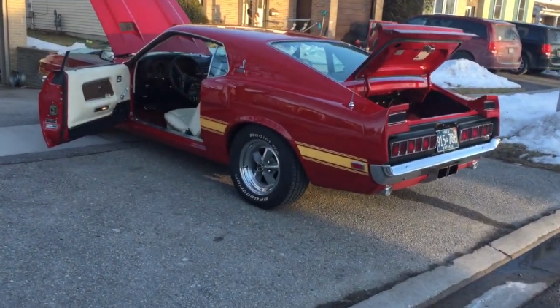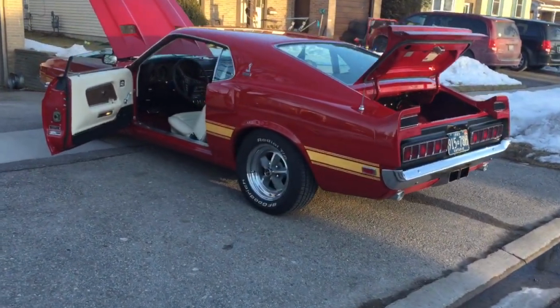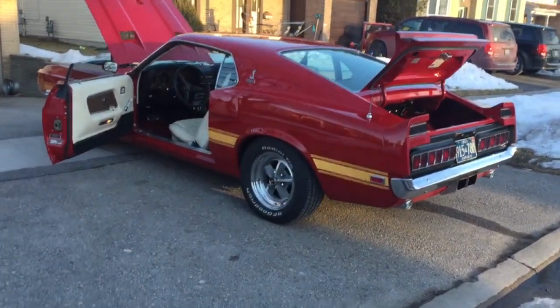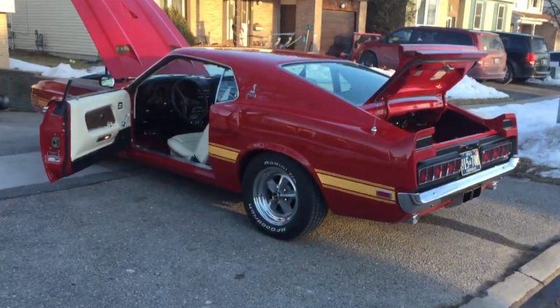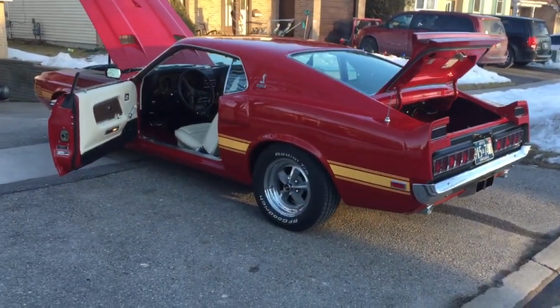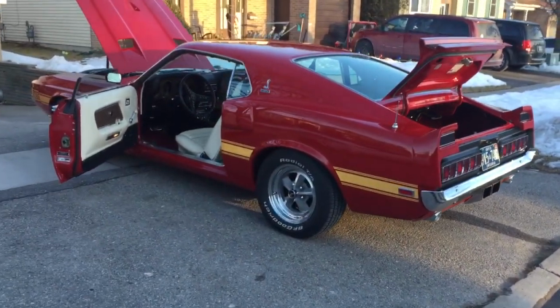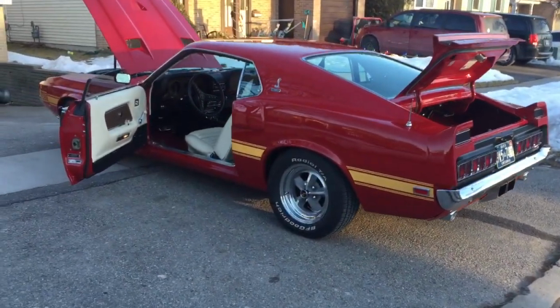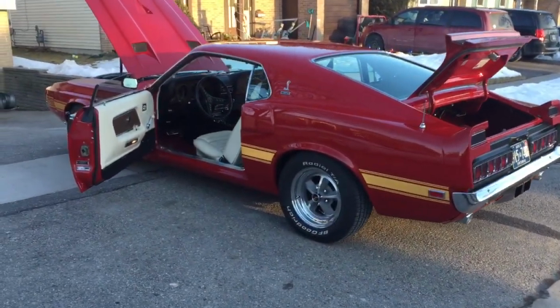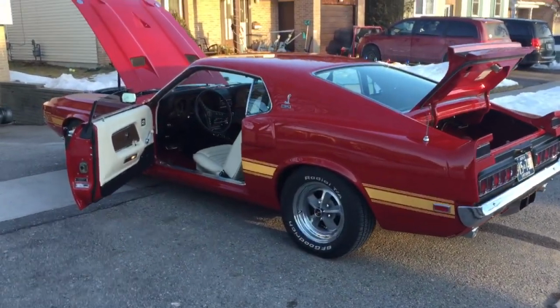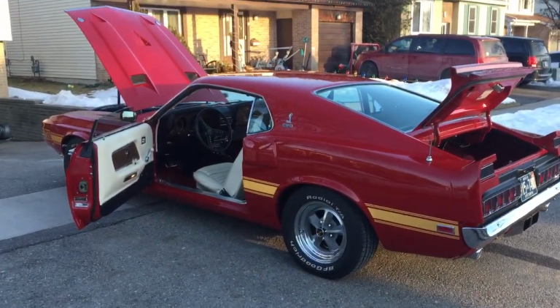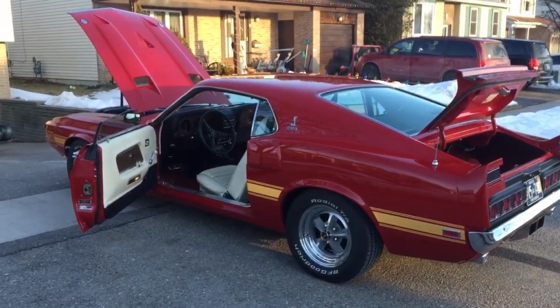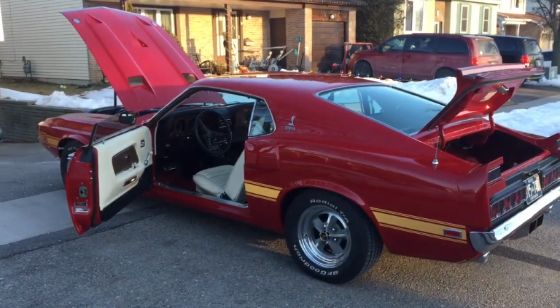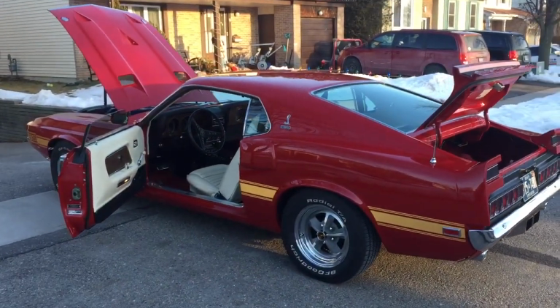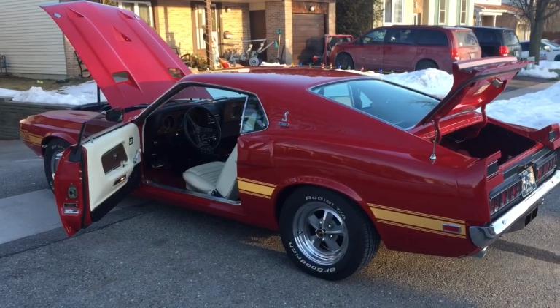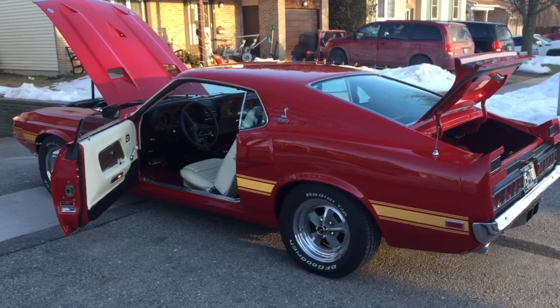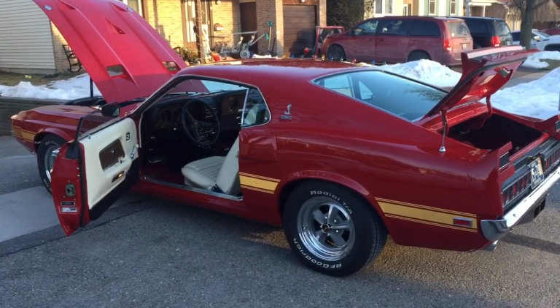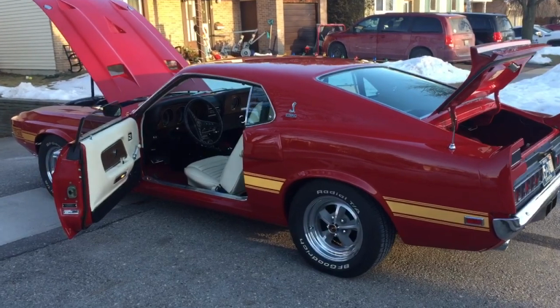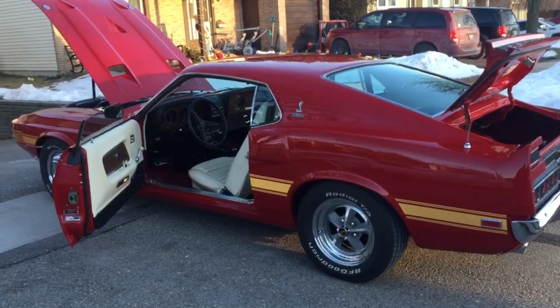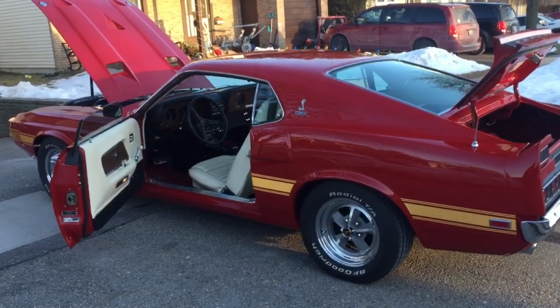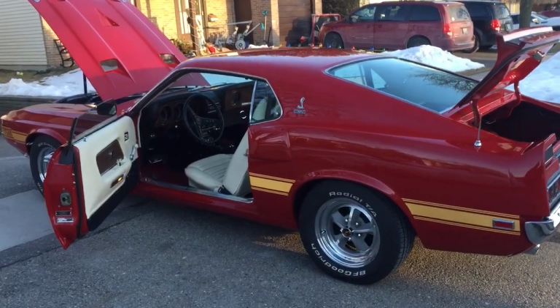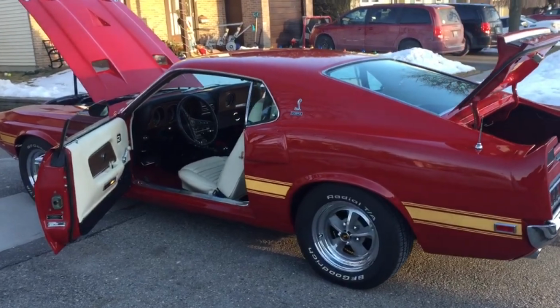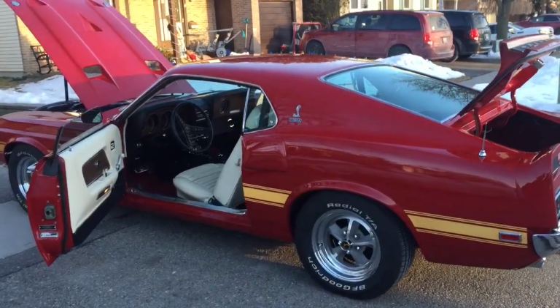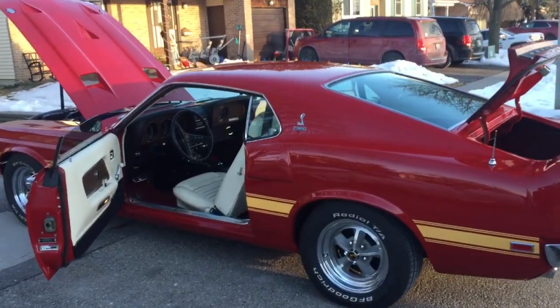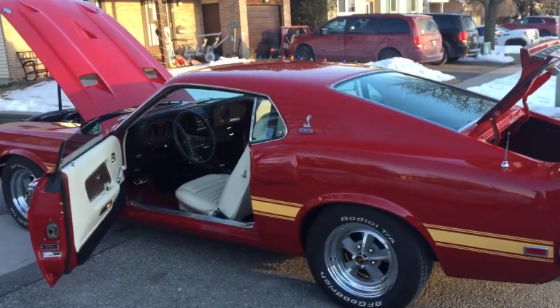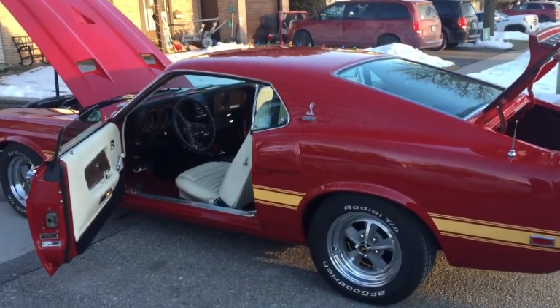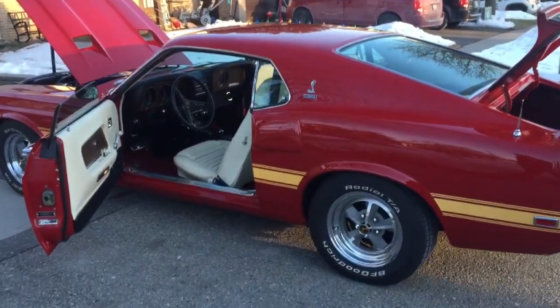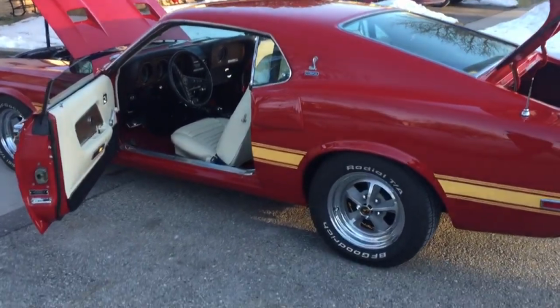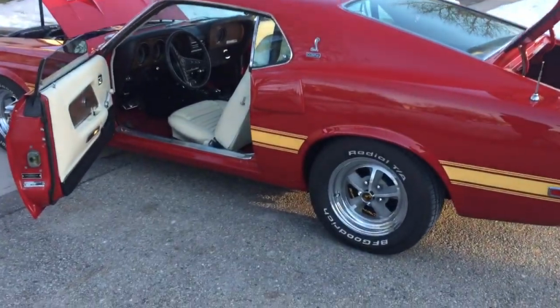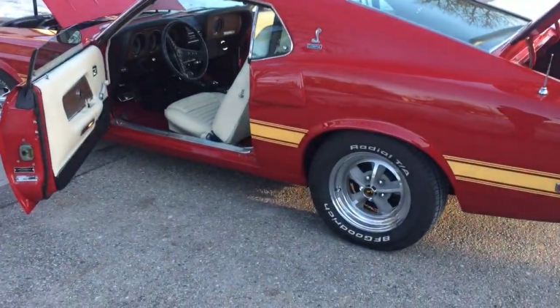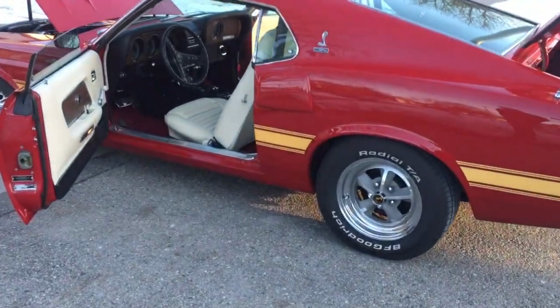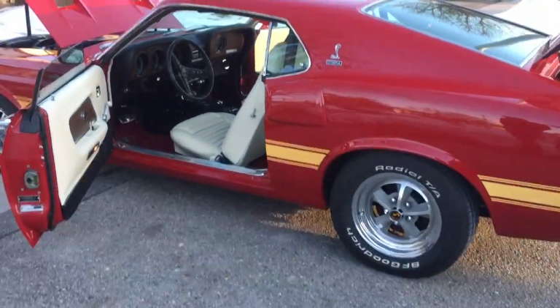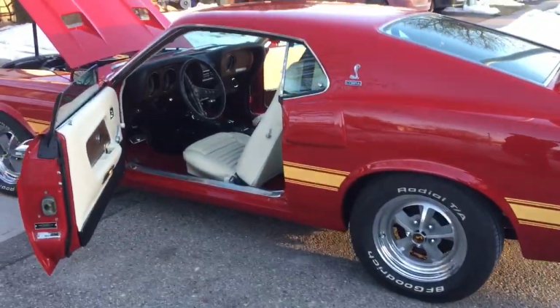The car is the original Candy Apple Red, gold striped car, C6 automatic, factory AC.